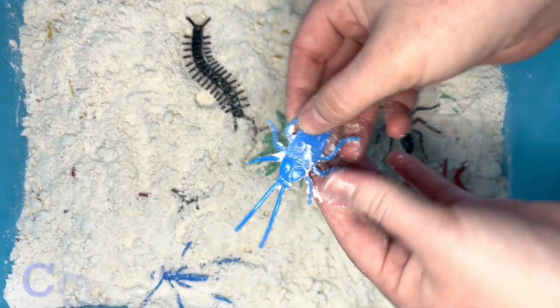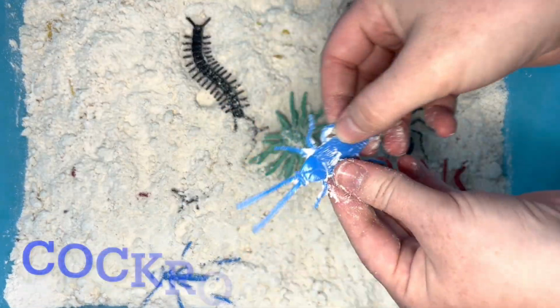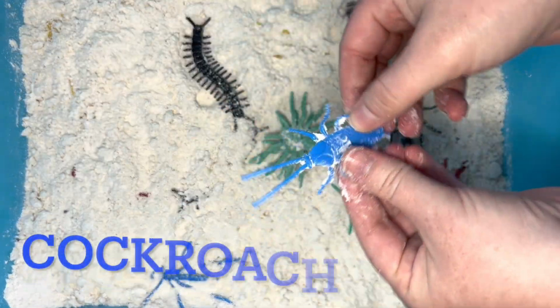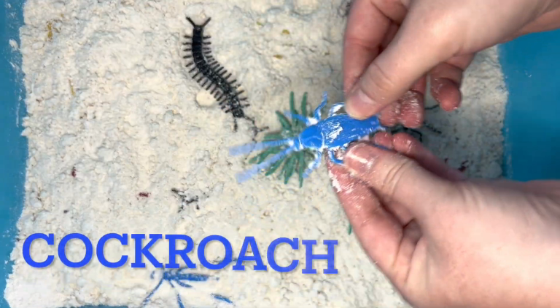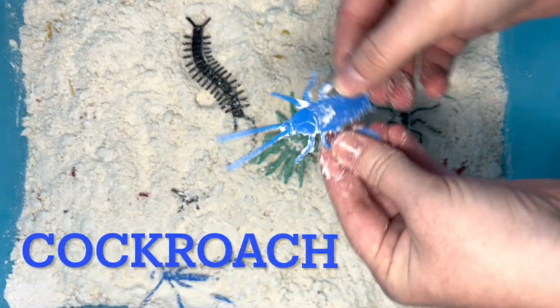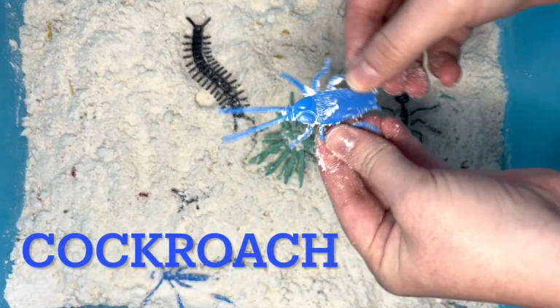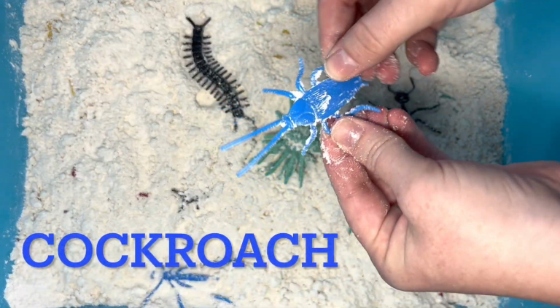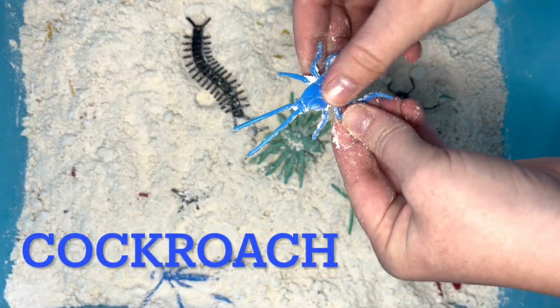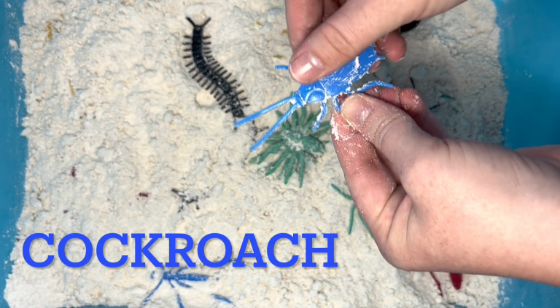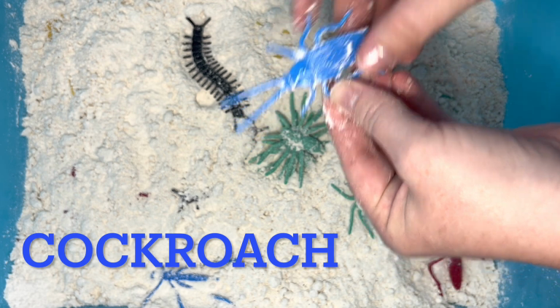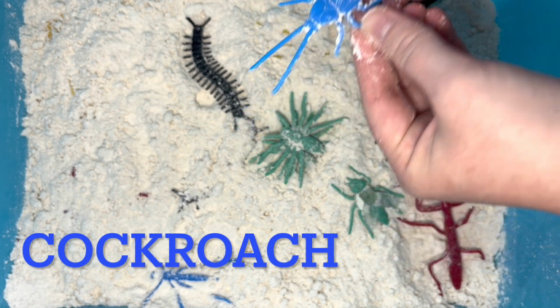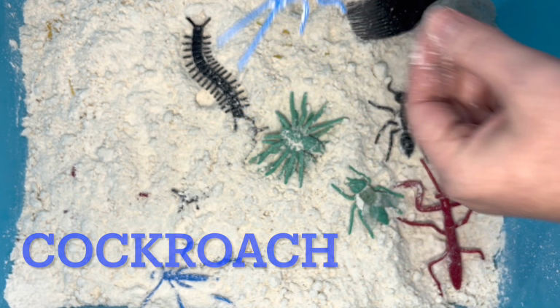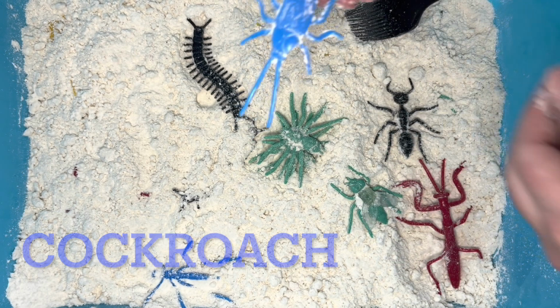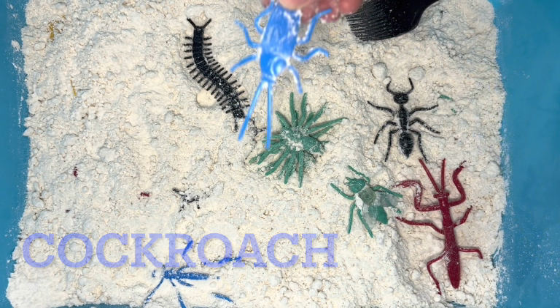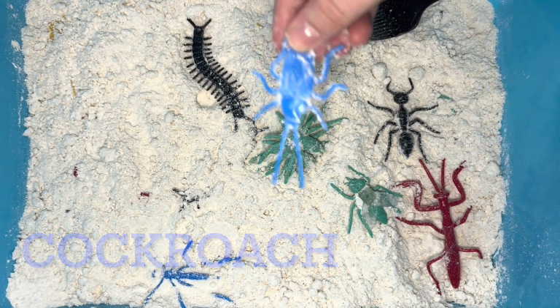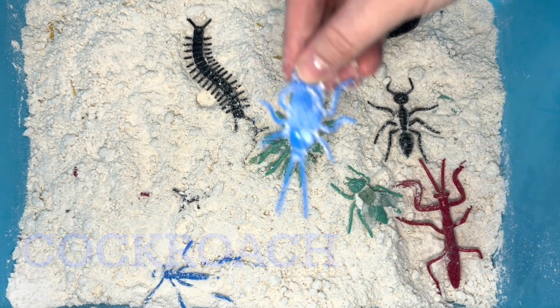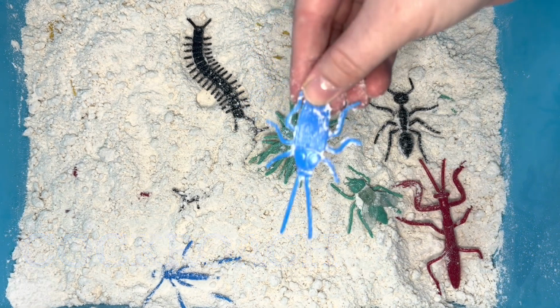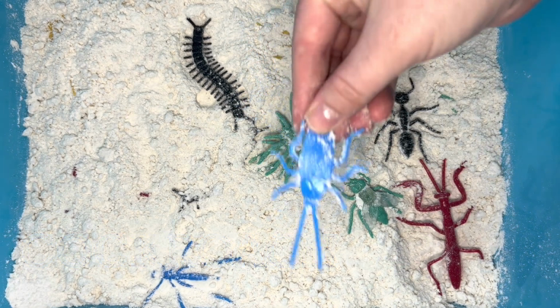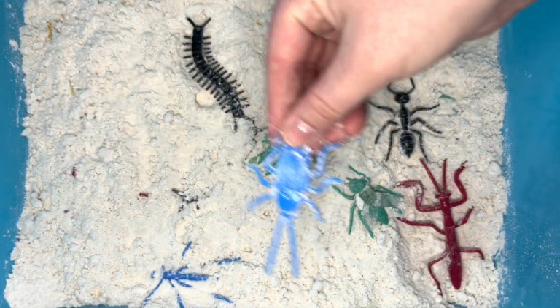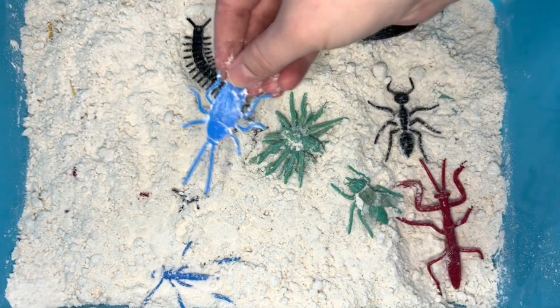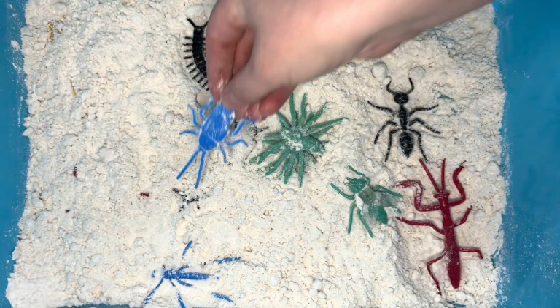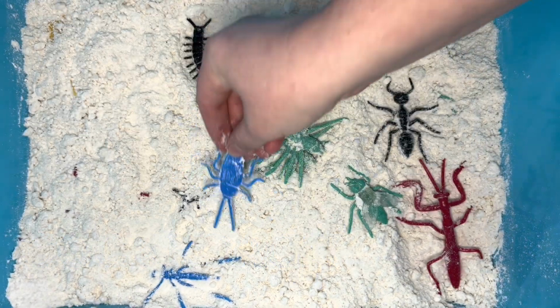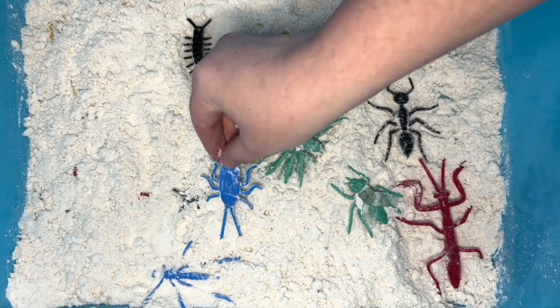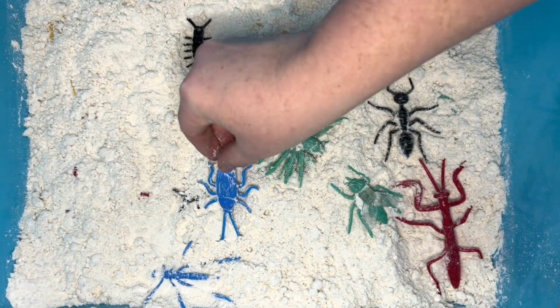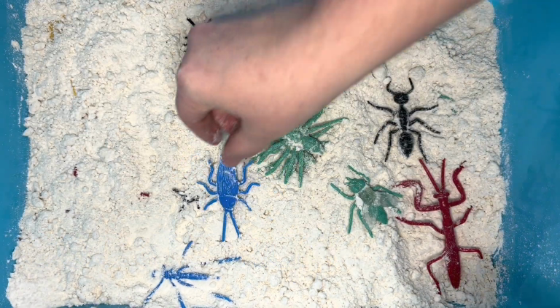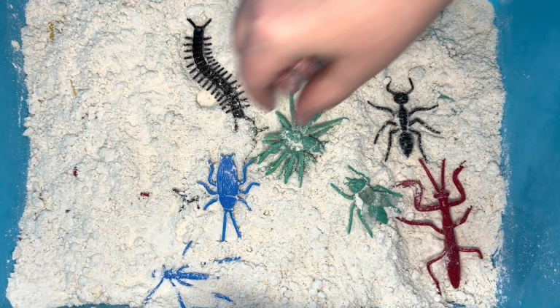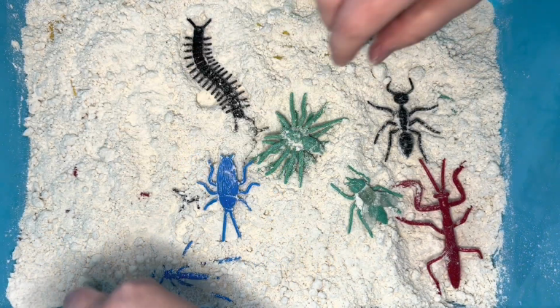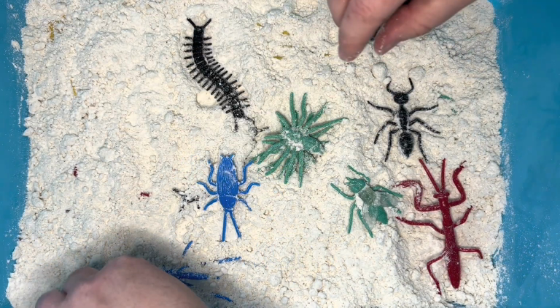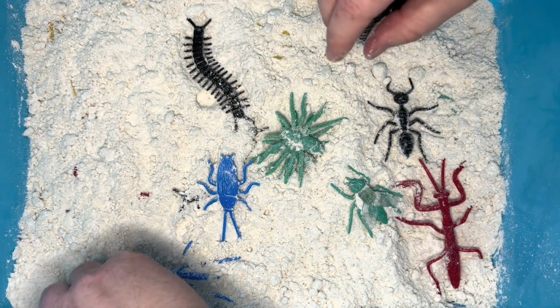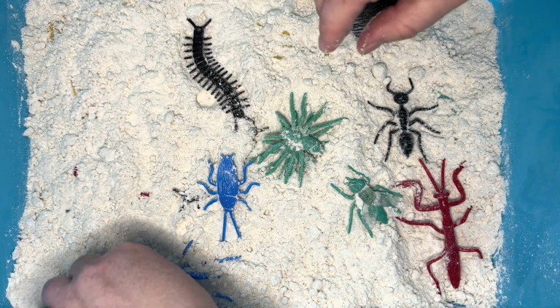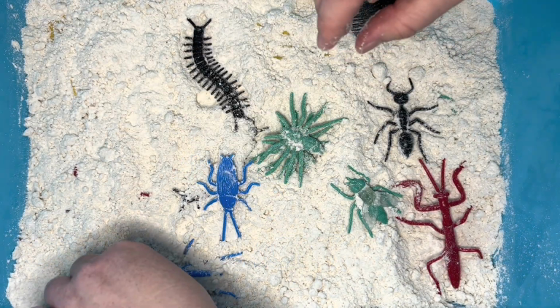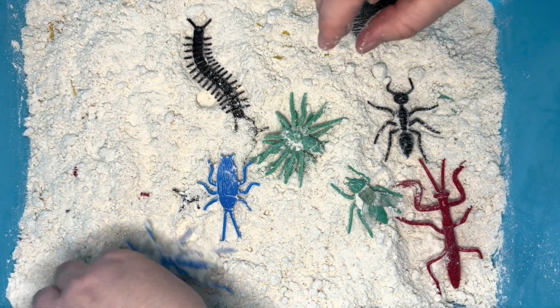It's a cockroach! Did you know cockroaches have been around since the time of the dinosaurs?